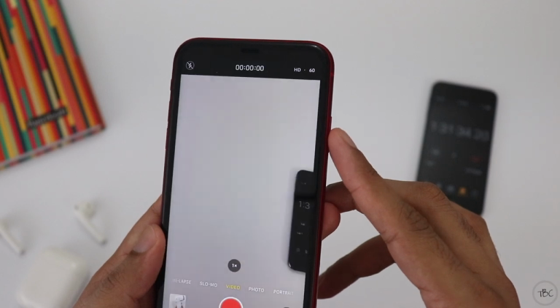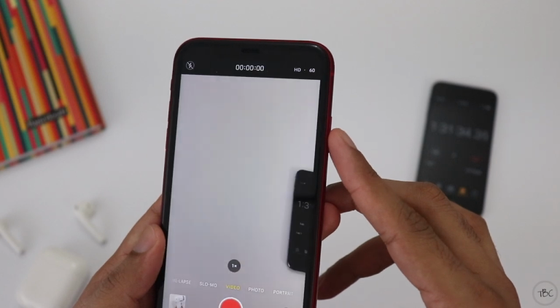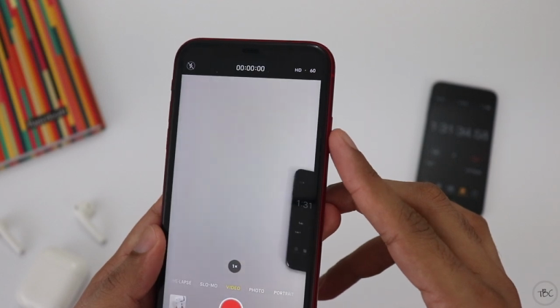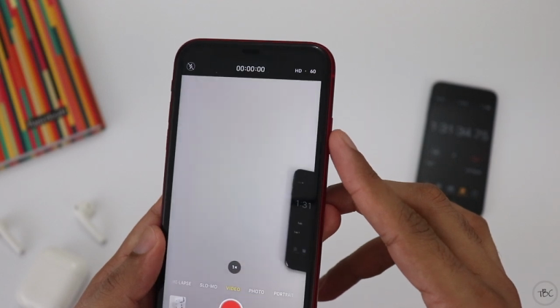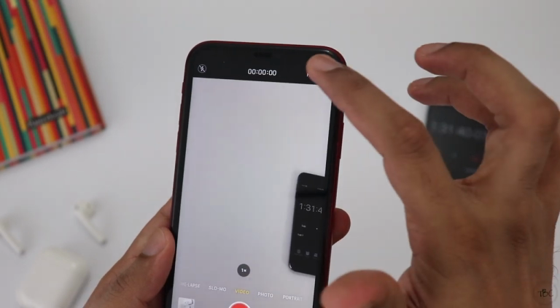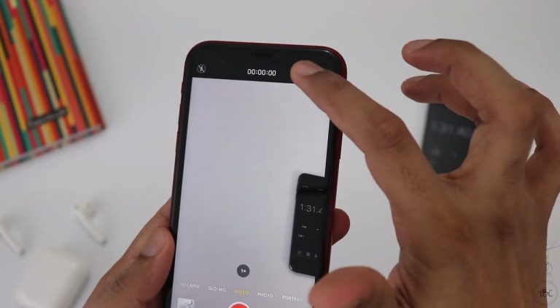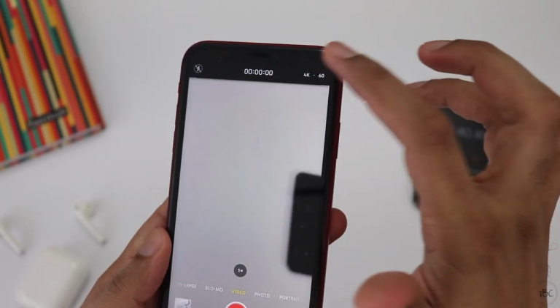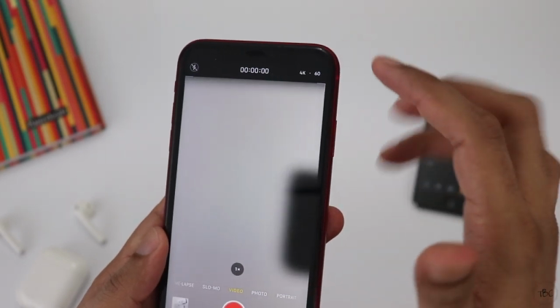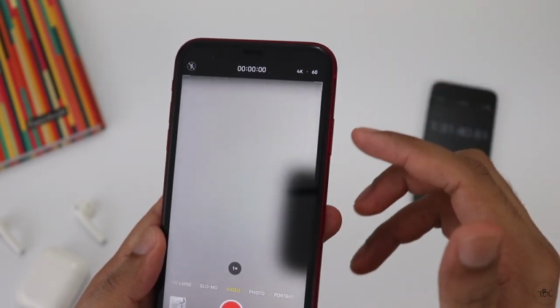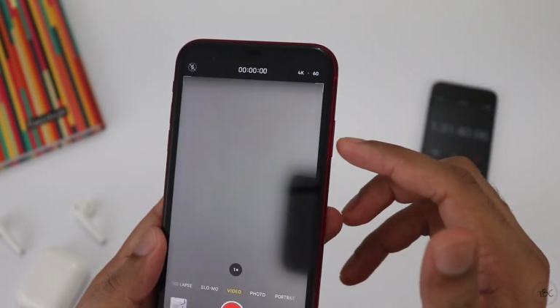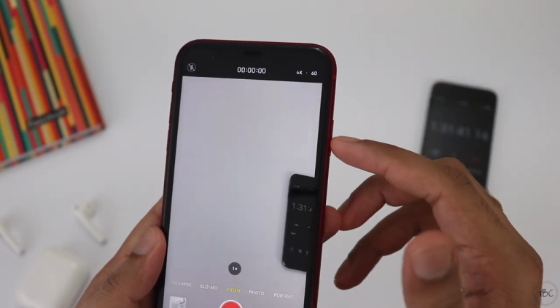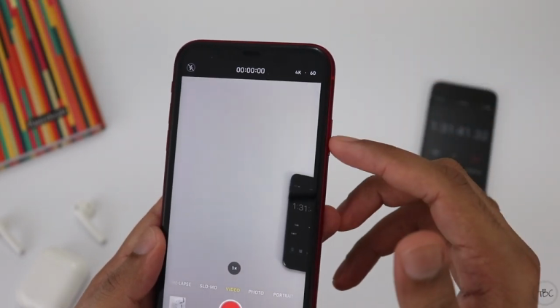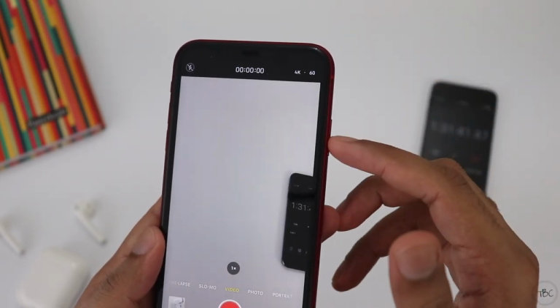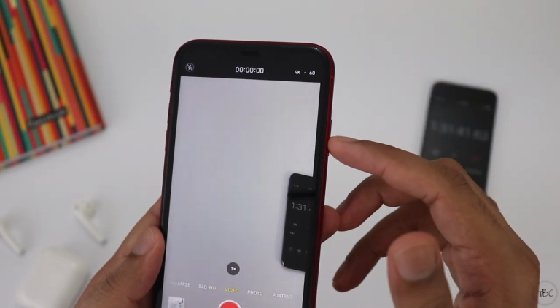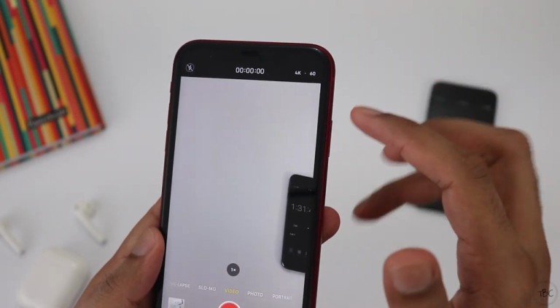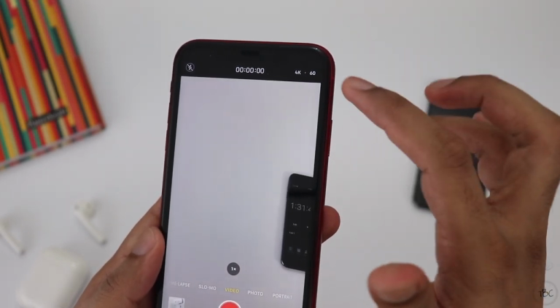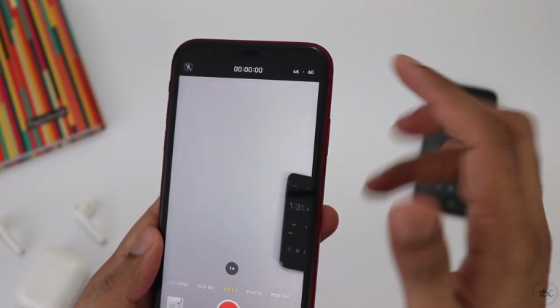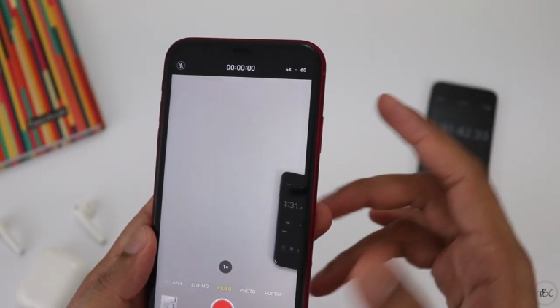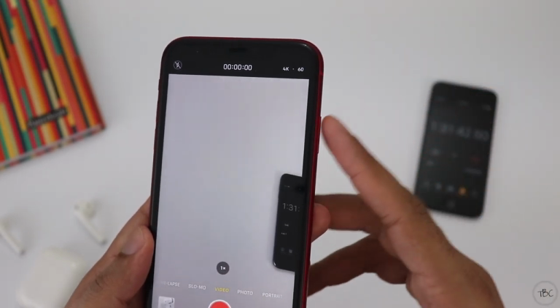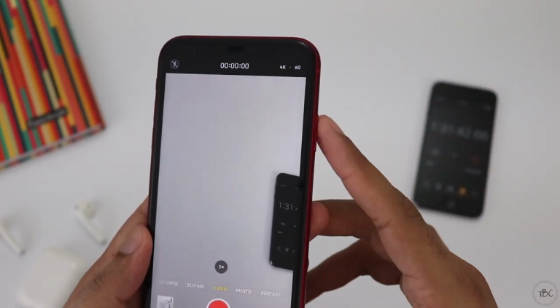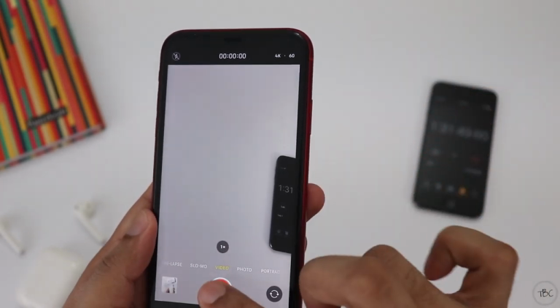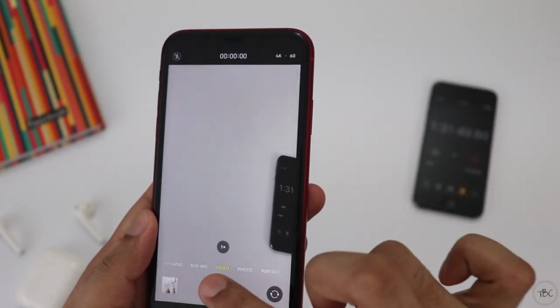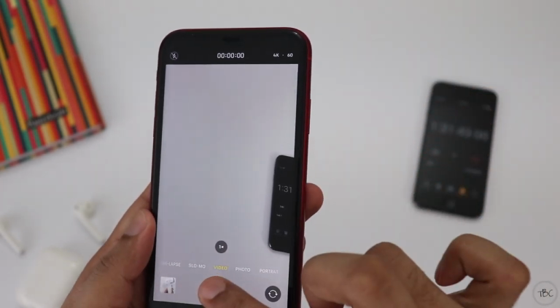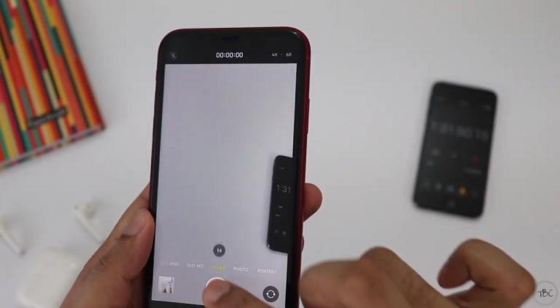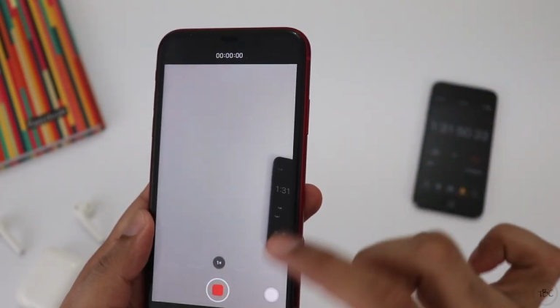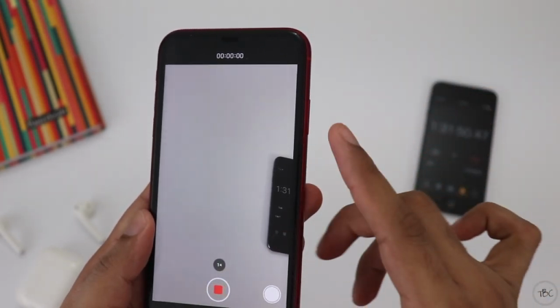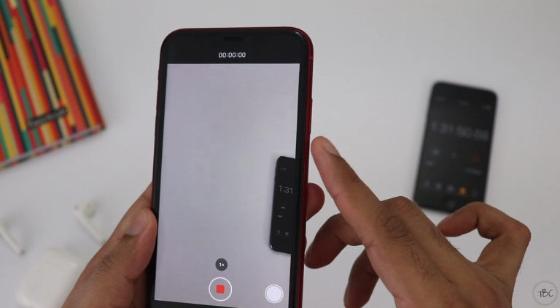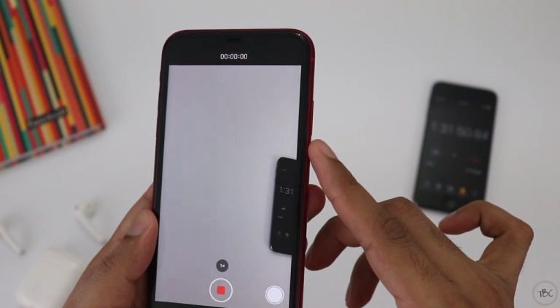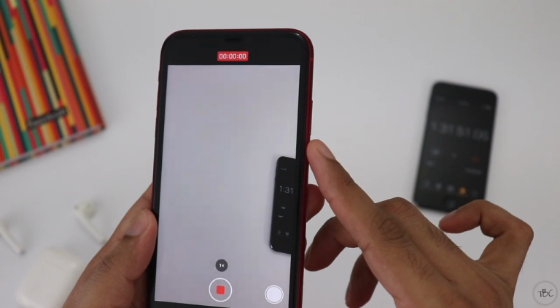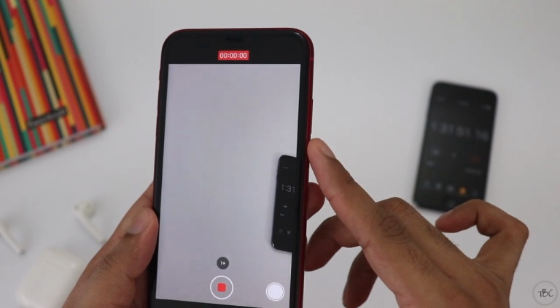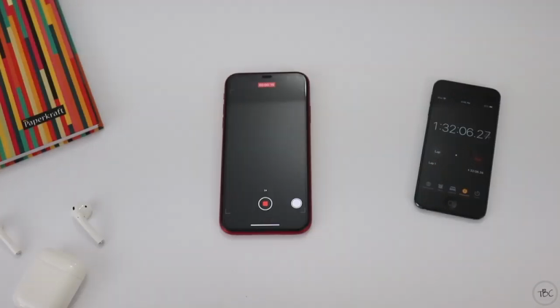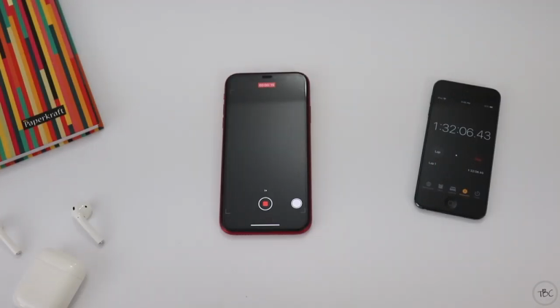That is the 4K video recording task. You can record video in 4K at 60fps. I'm recording the video again for this portion of the test.